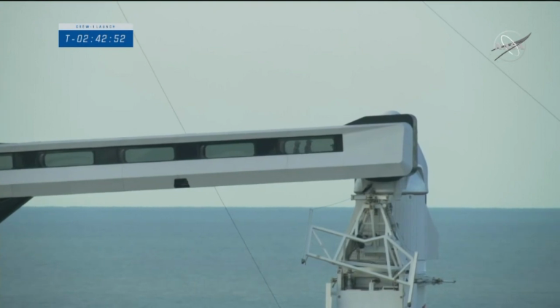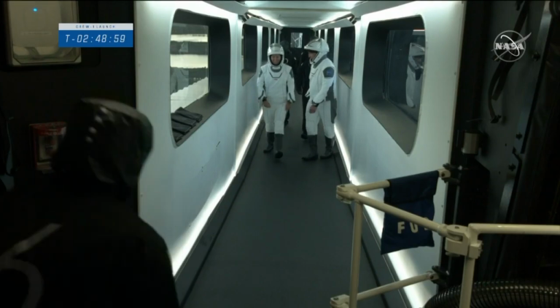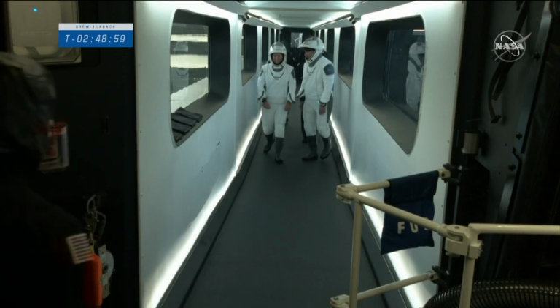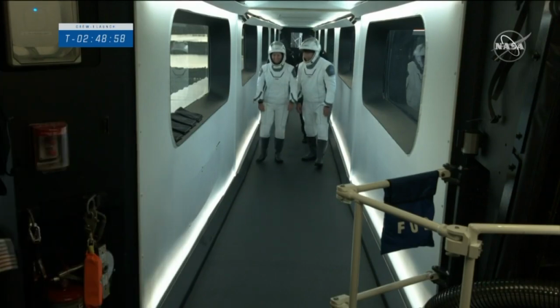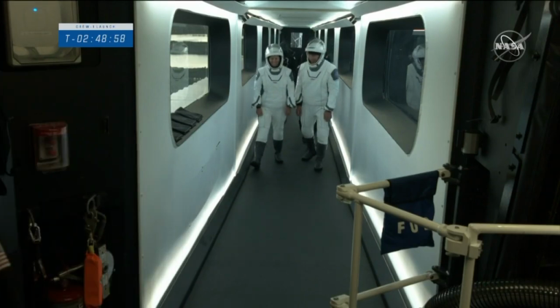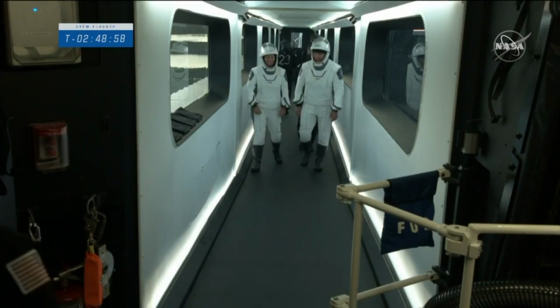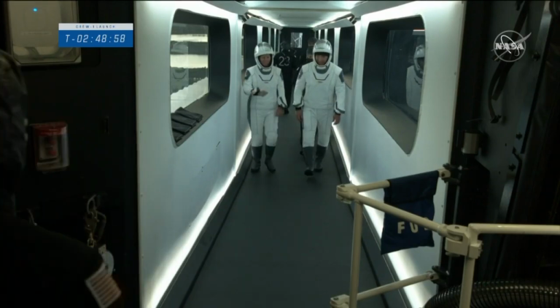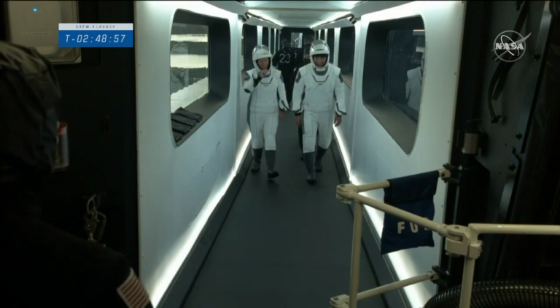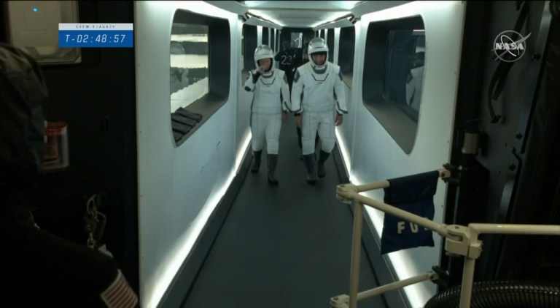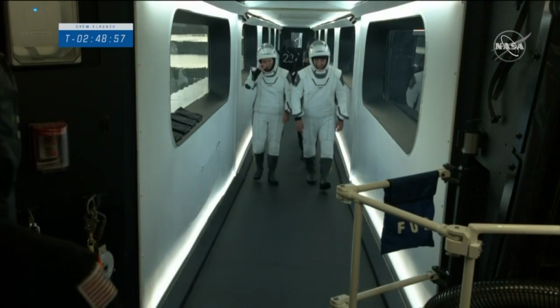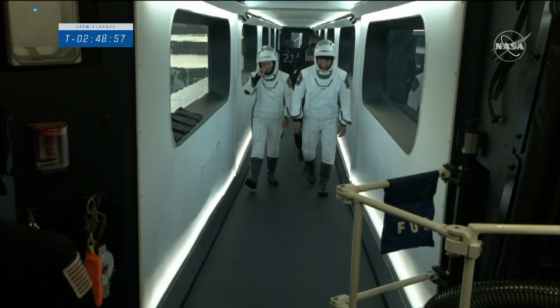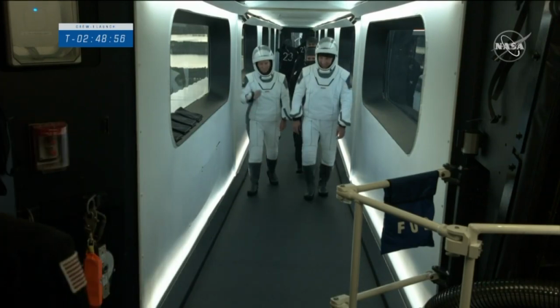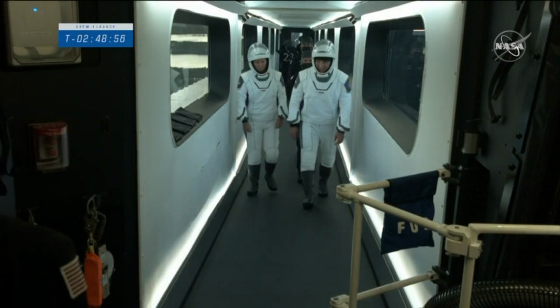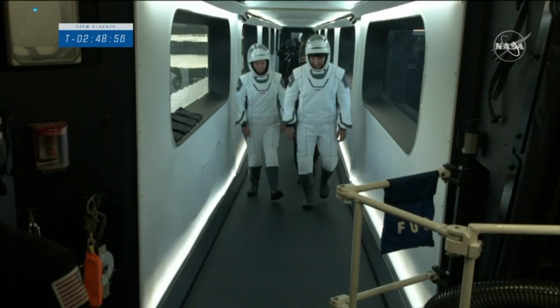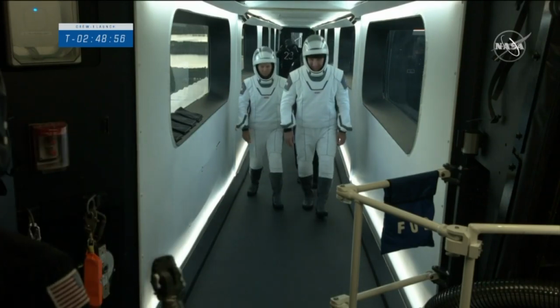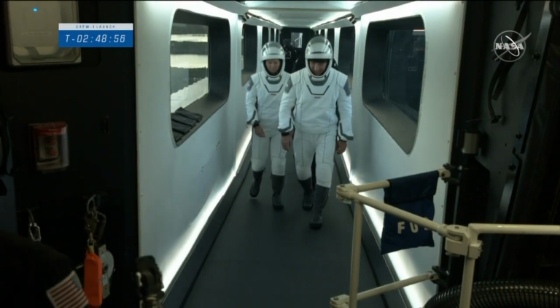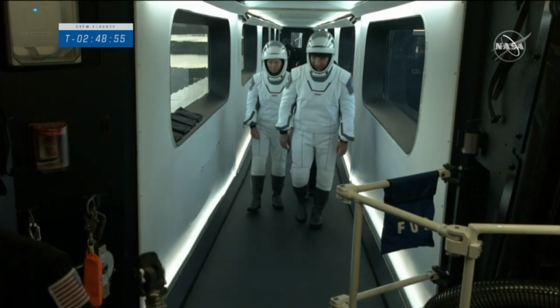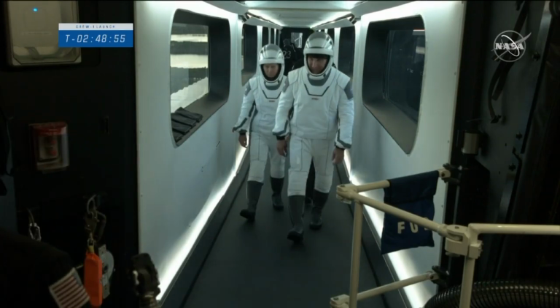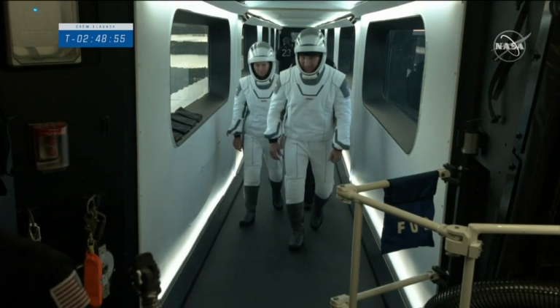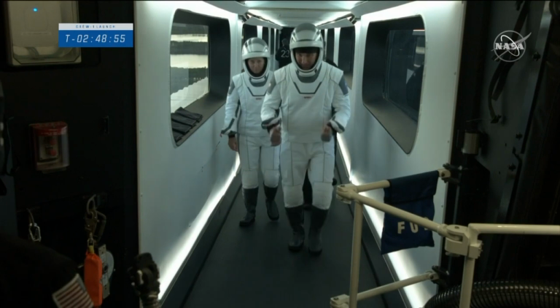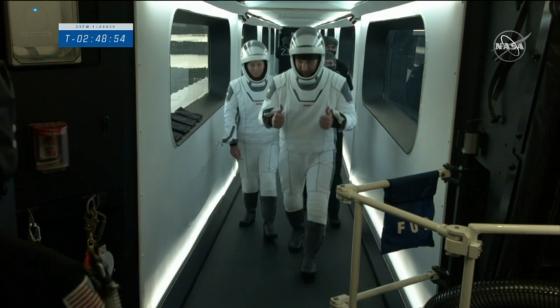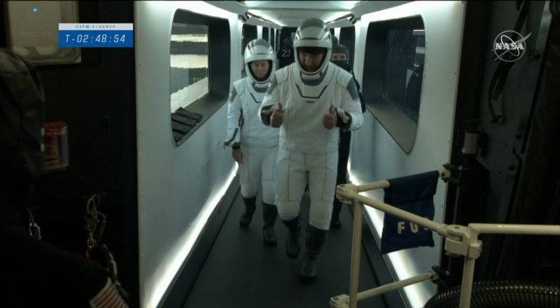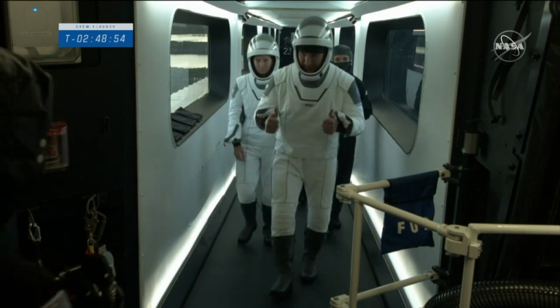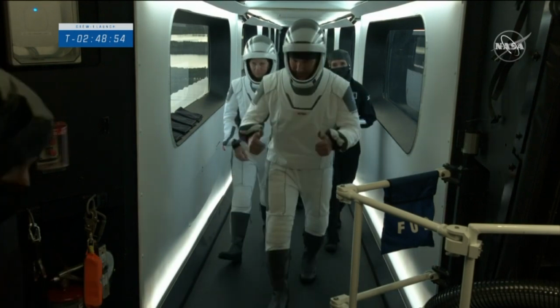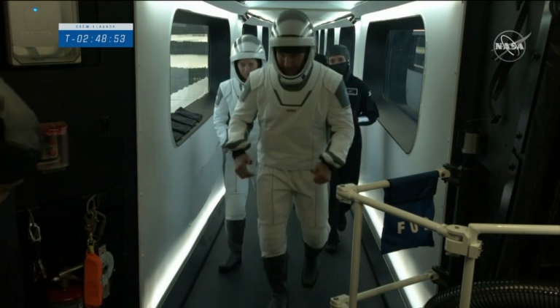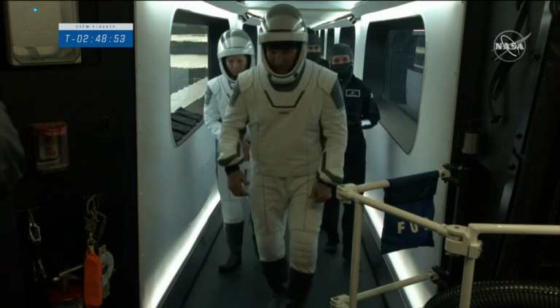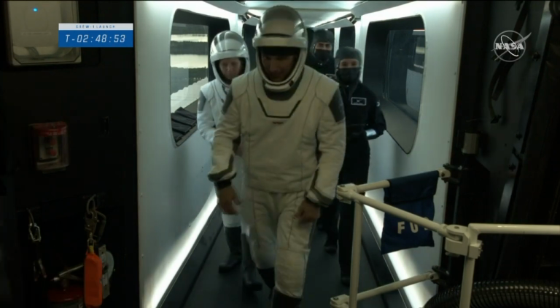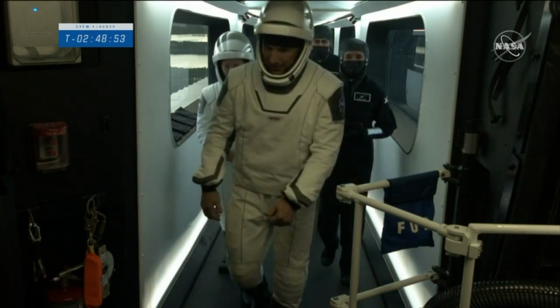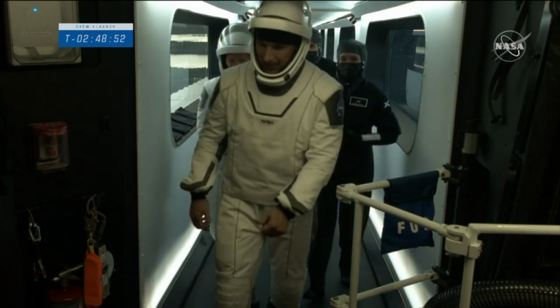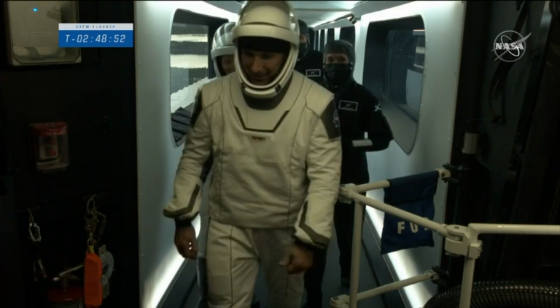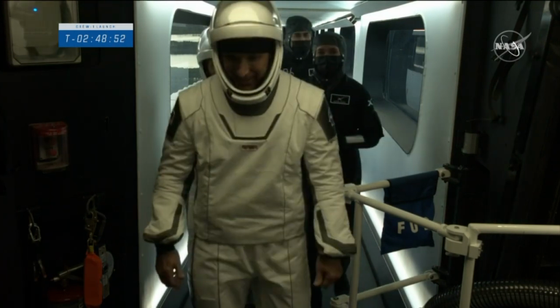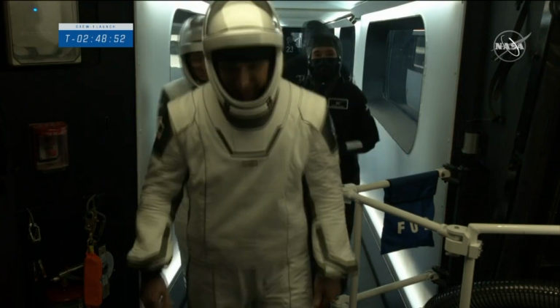We really wanted it to encapsulate the experience of the next era of spaceflight, really wanting to make it look futuristic.